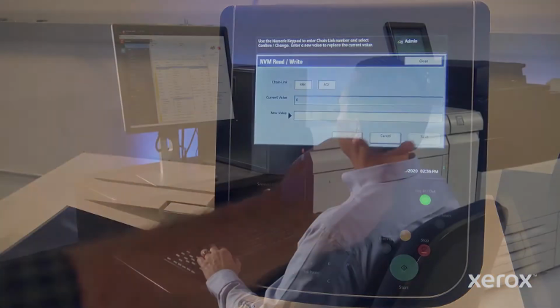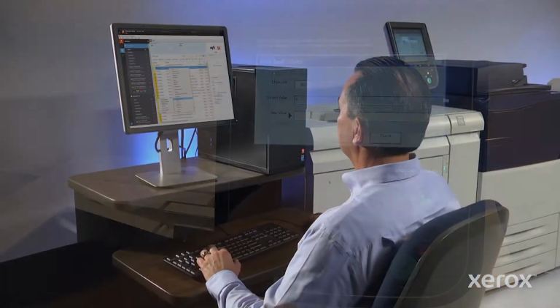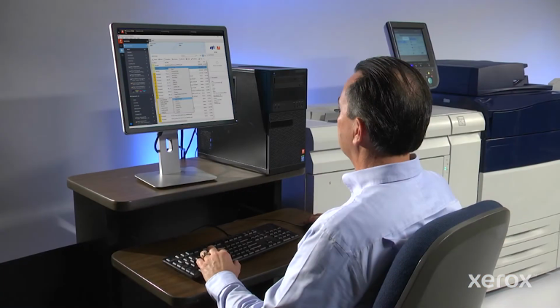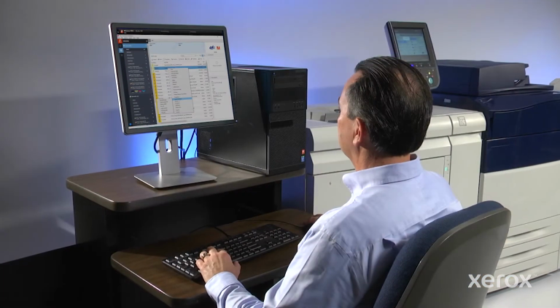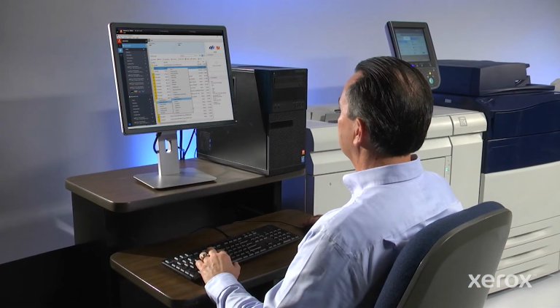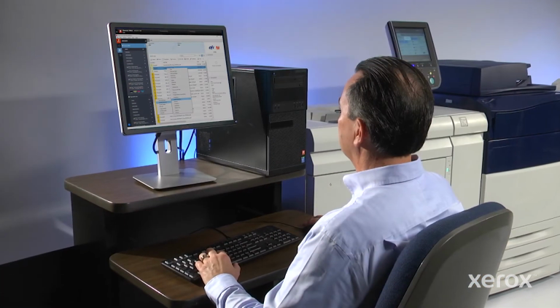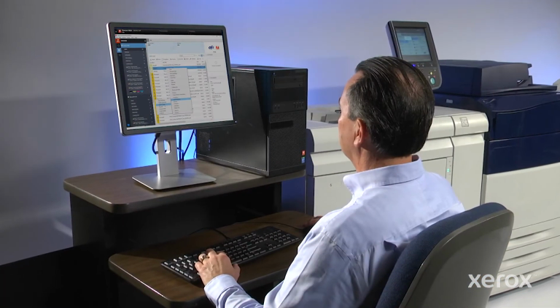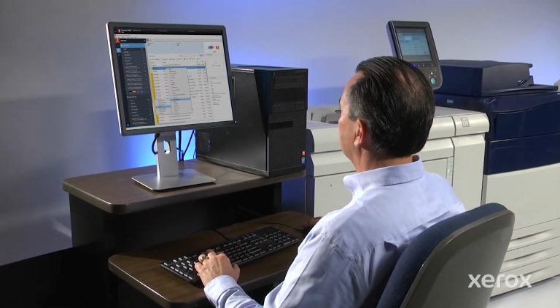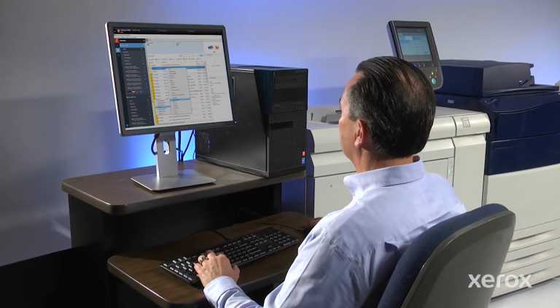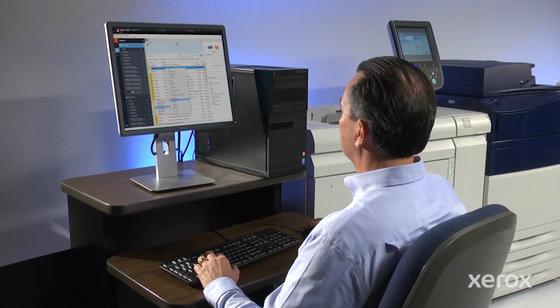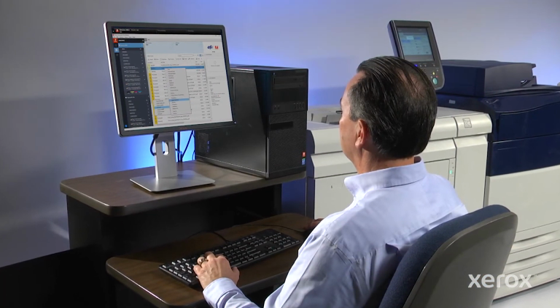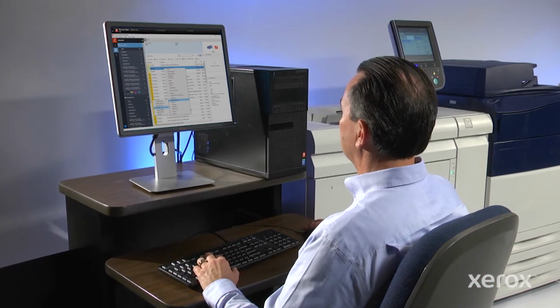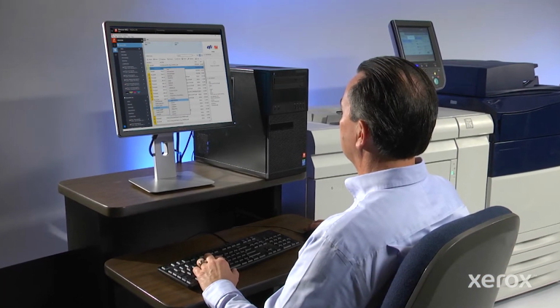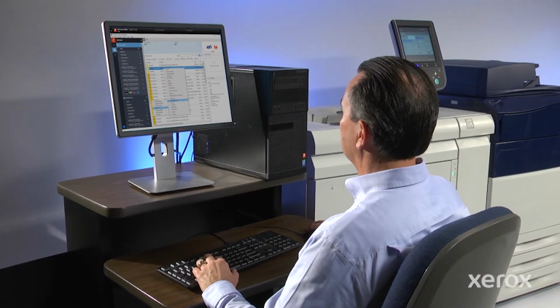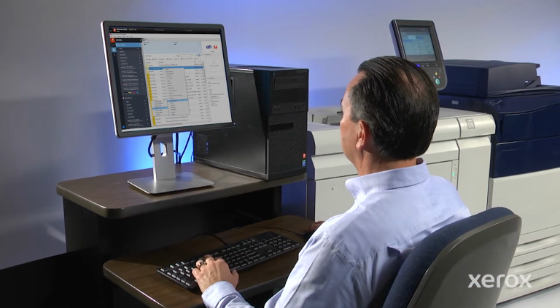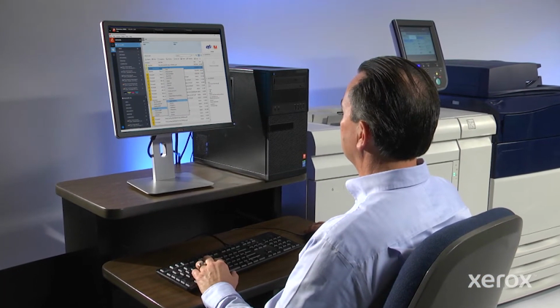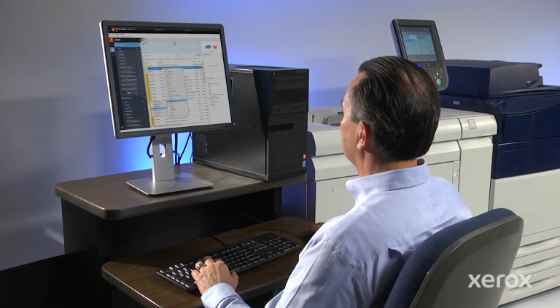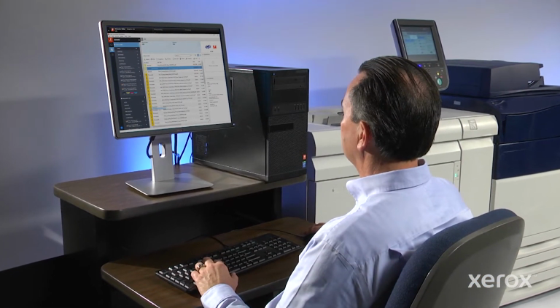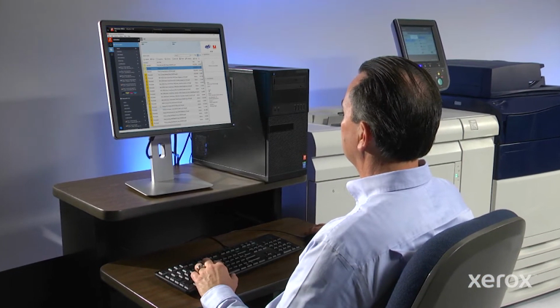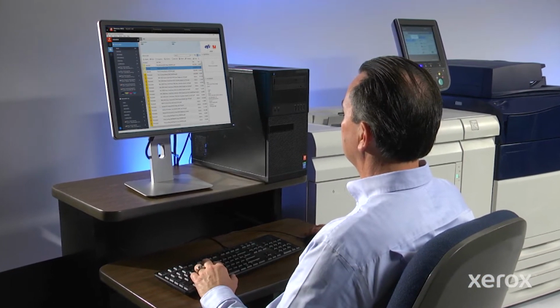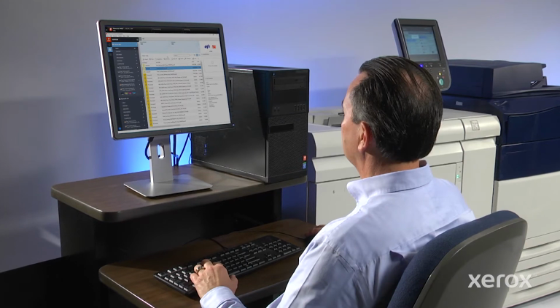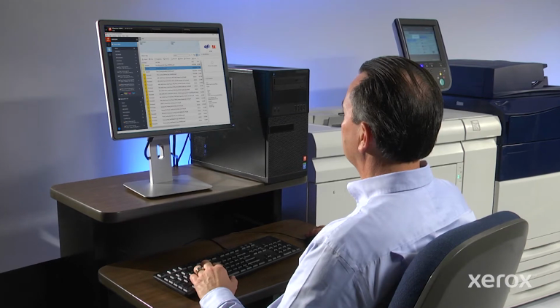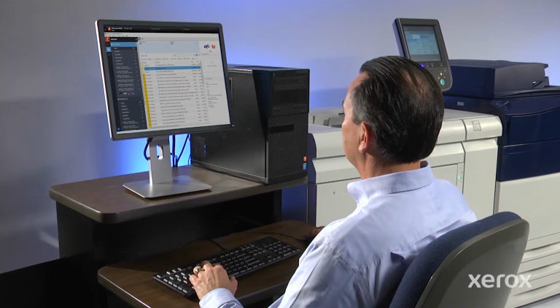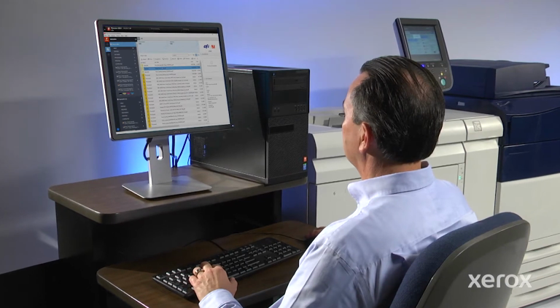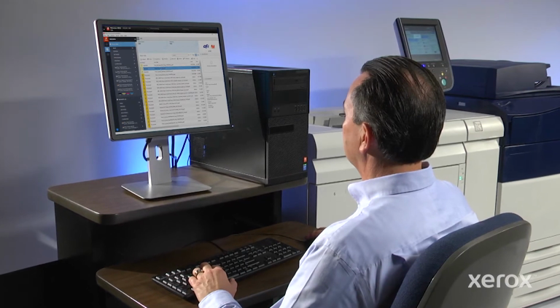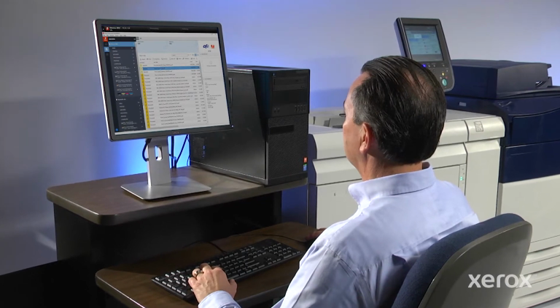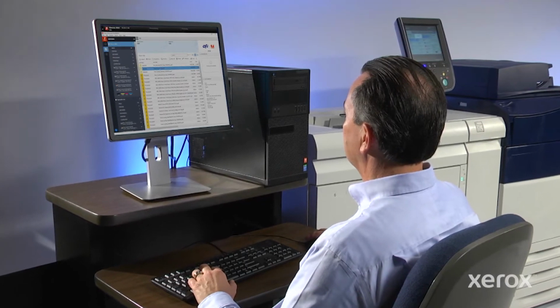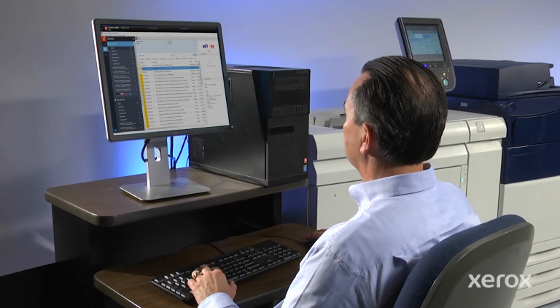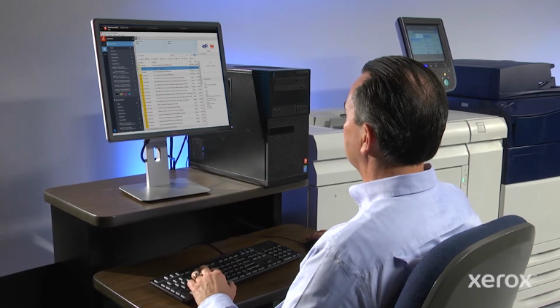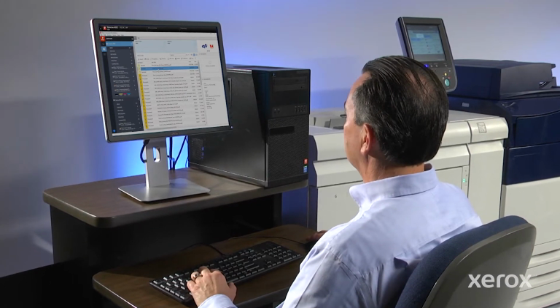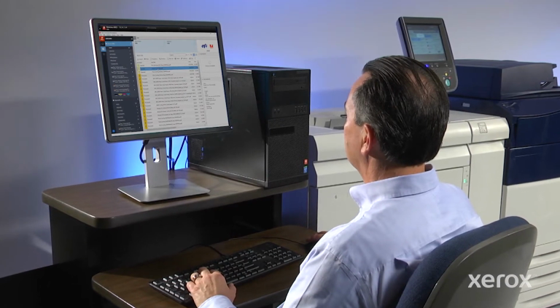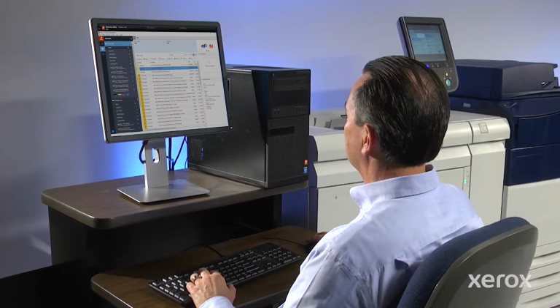It's important to properly pre-flight jobs, especially when printing applications using this technology.